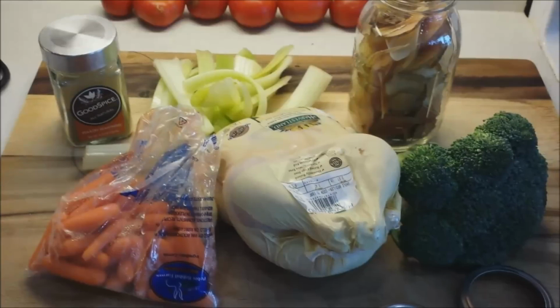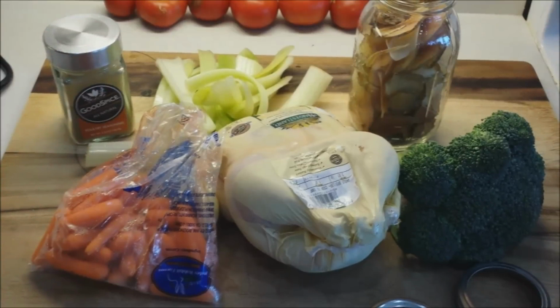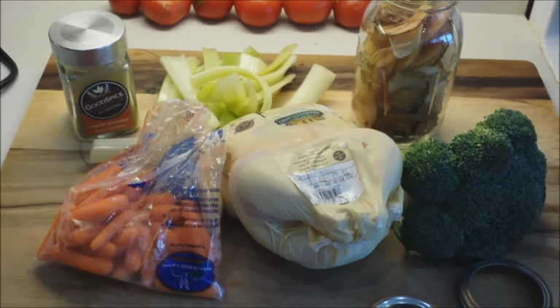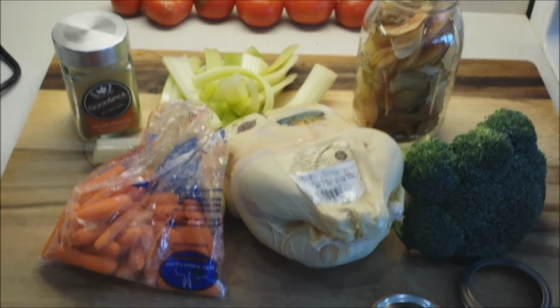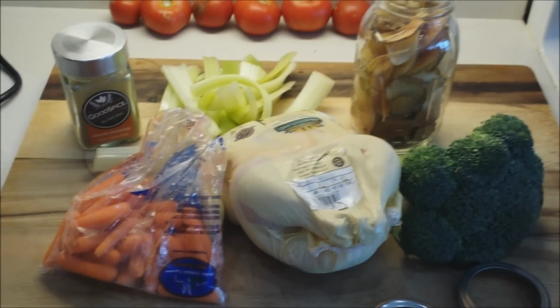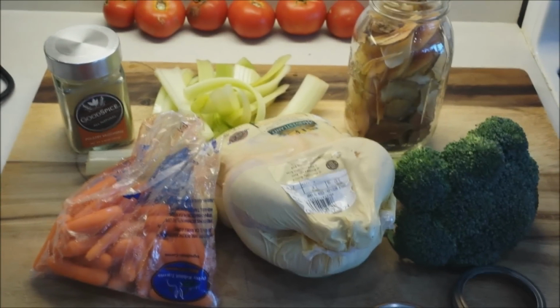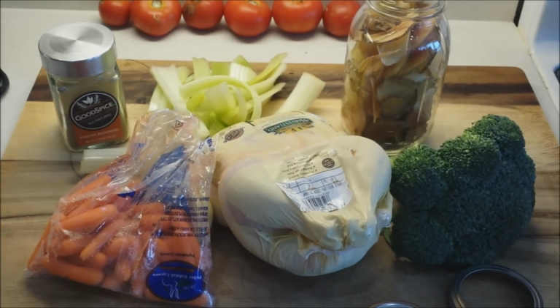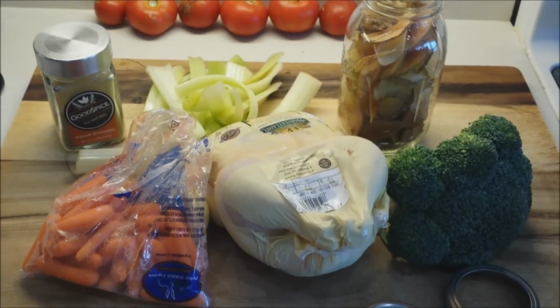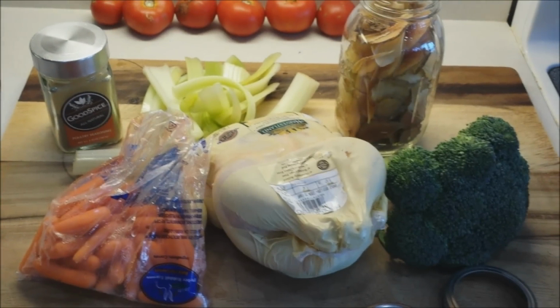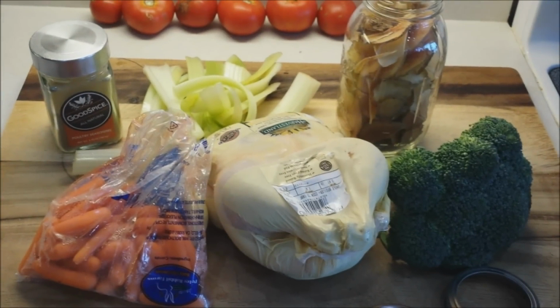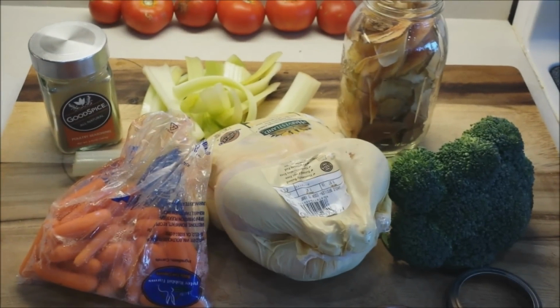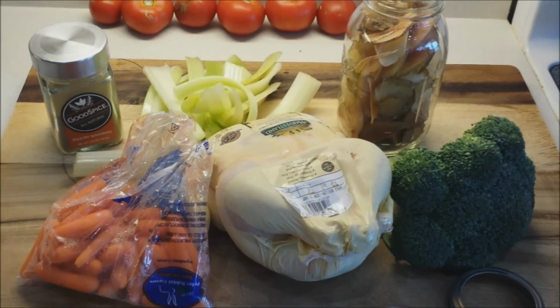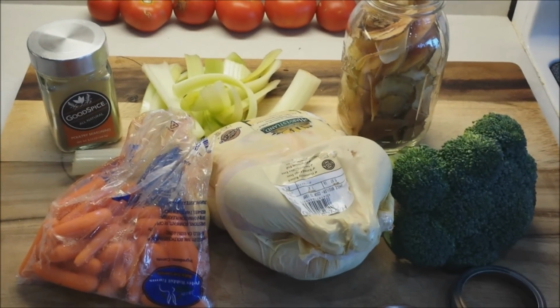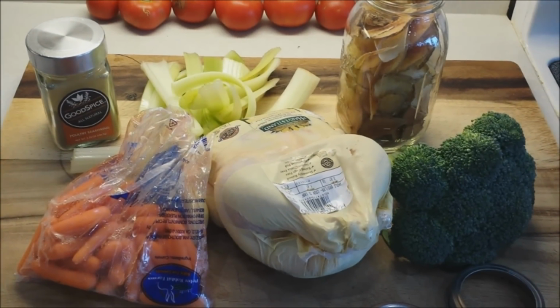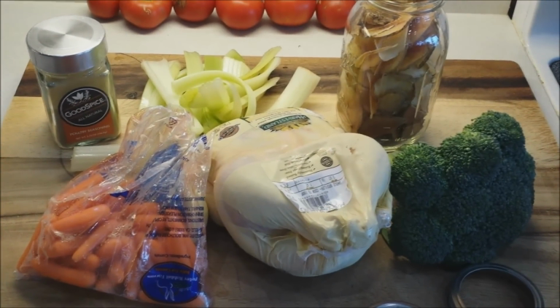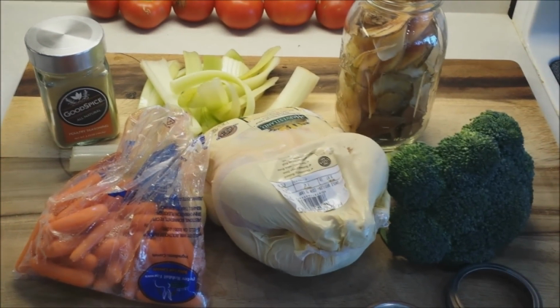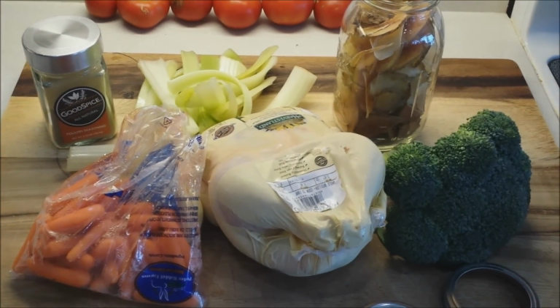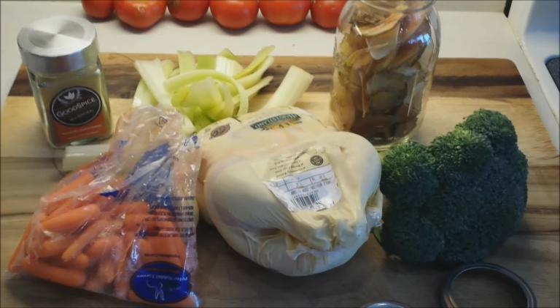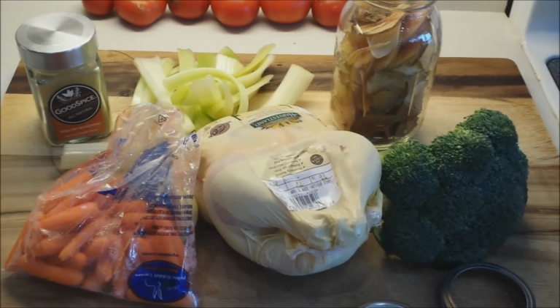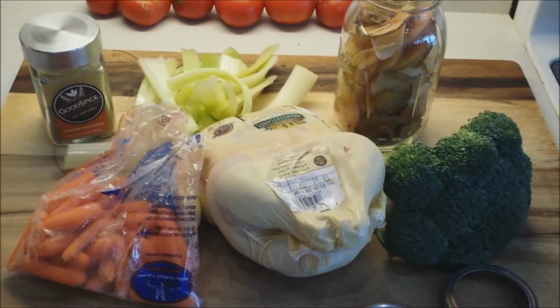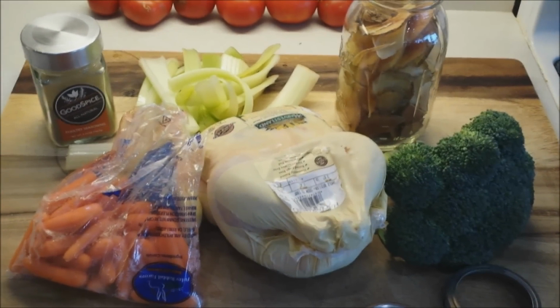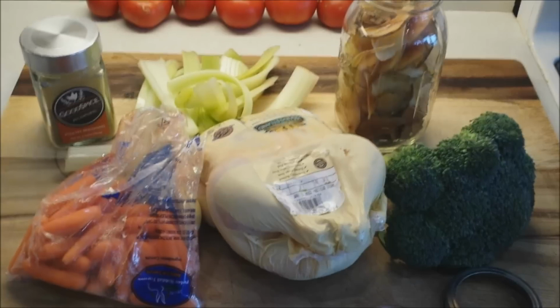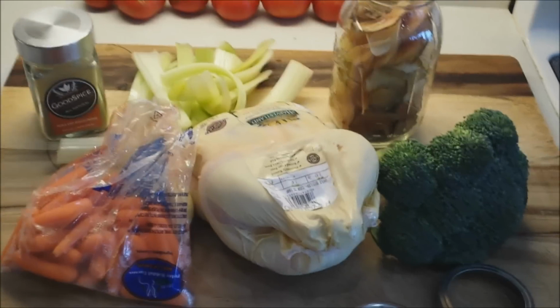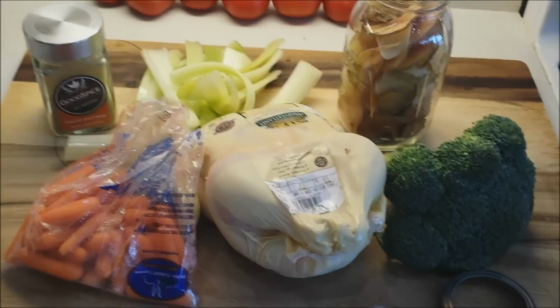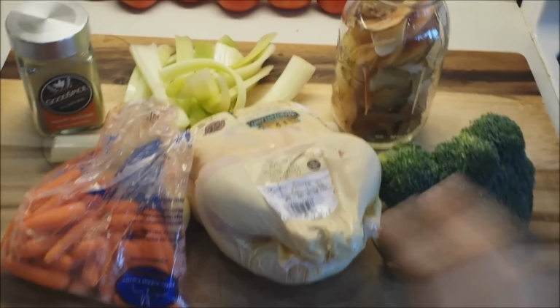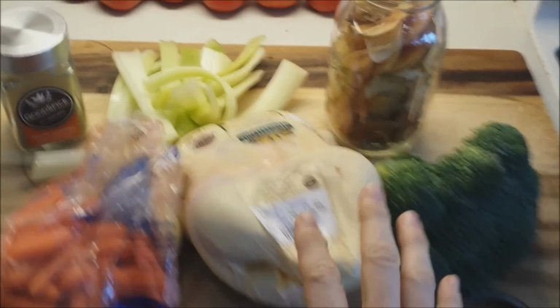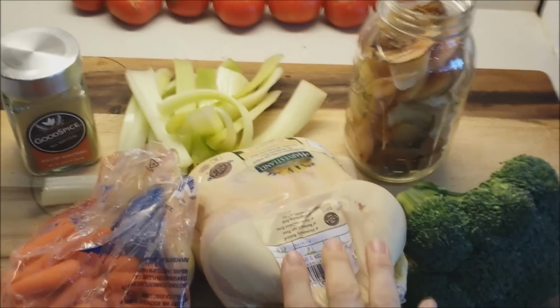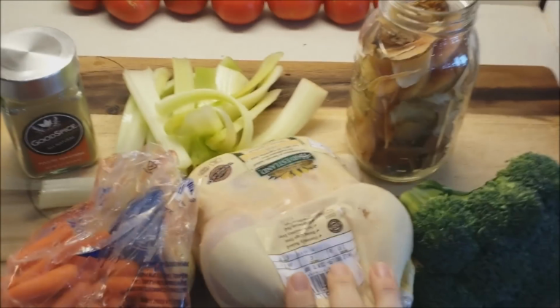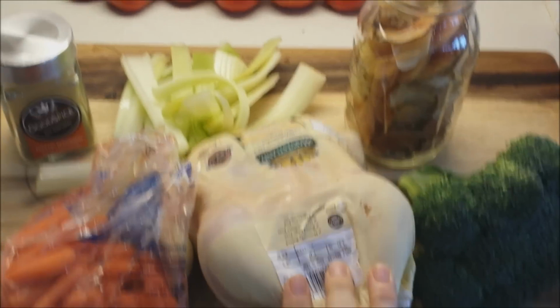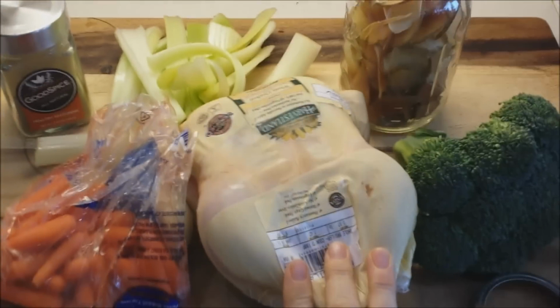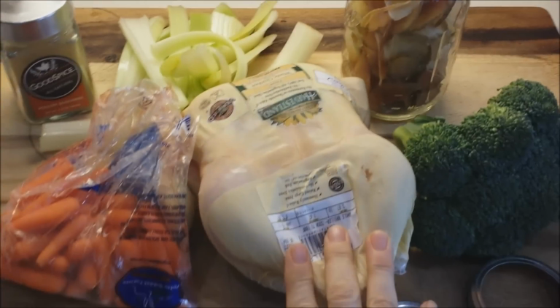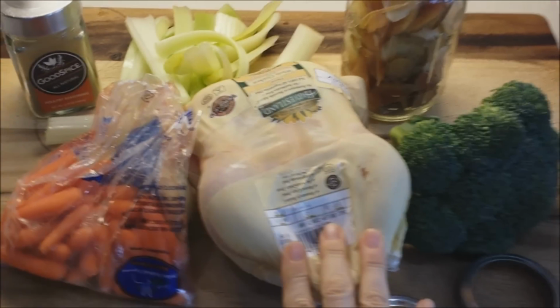Hey everybody, Healthy Prepper here. Today, cooking in the solar oven a chicken.